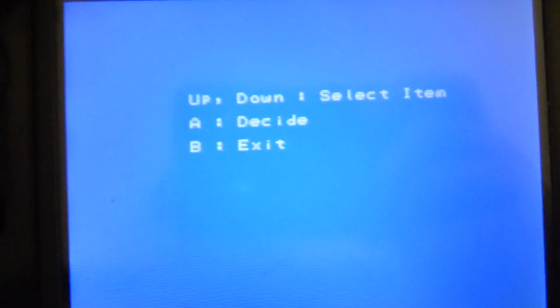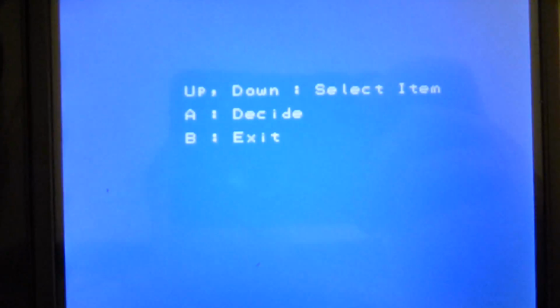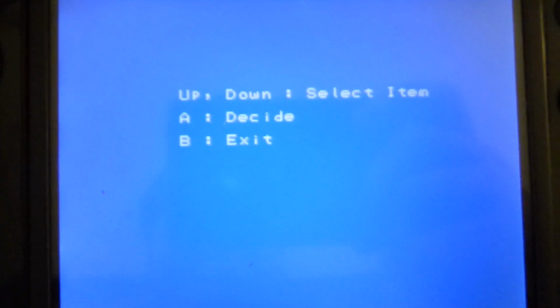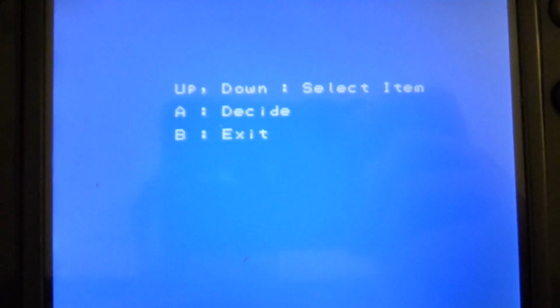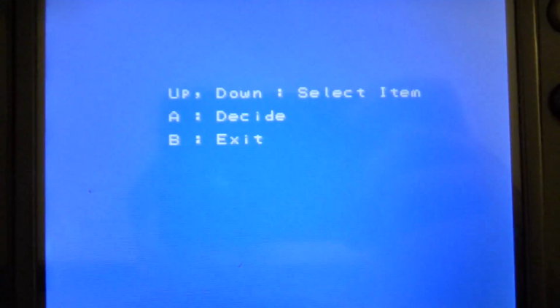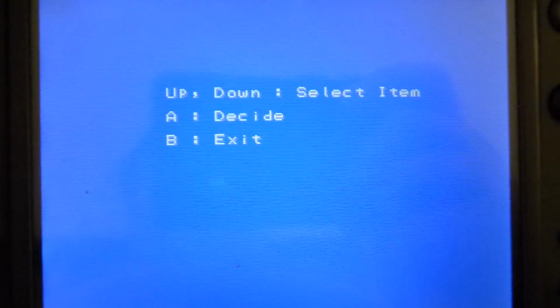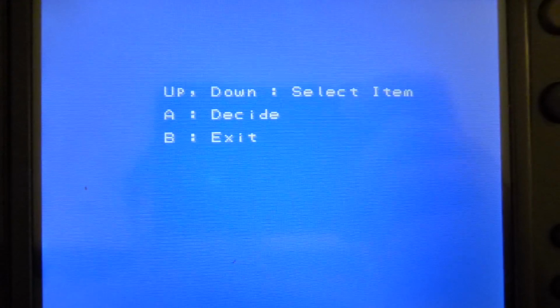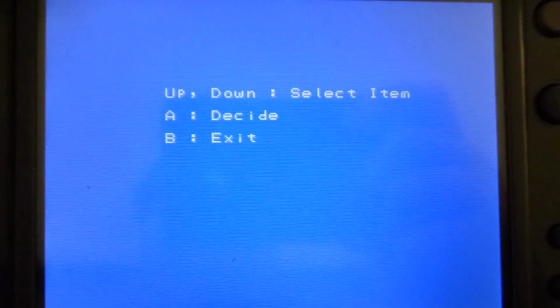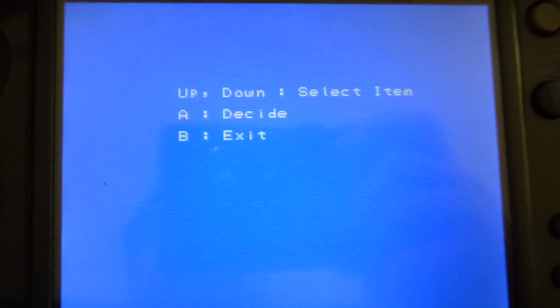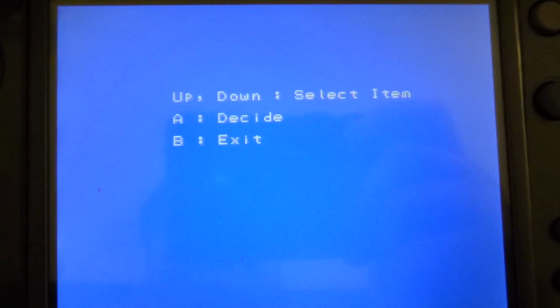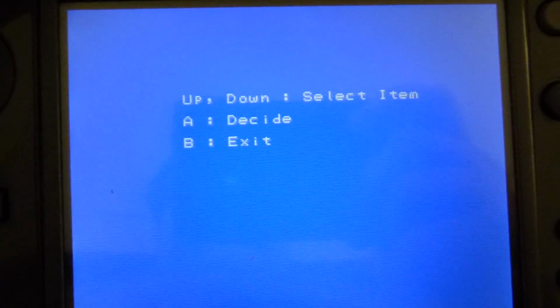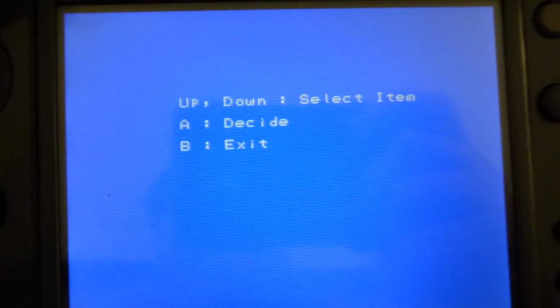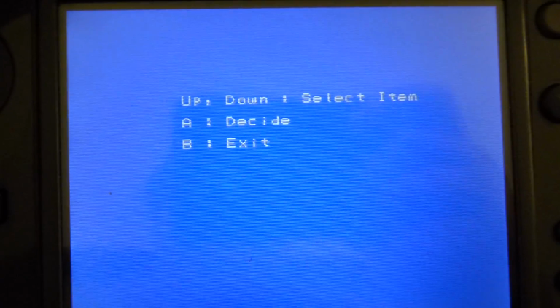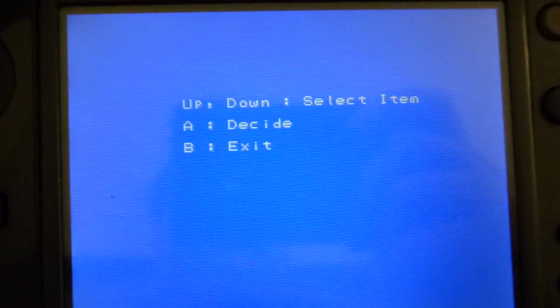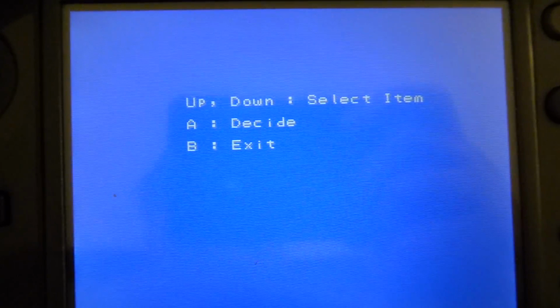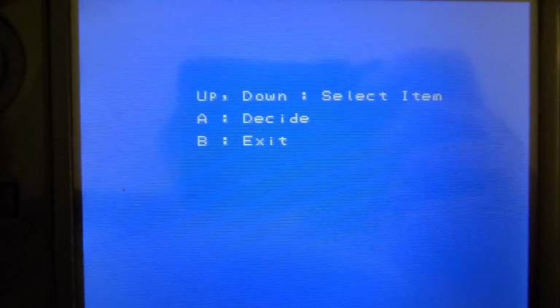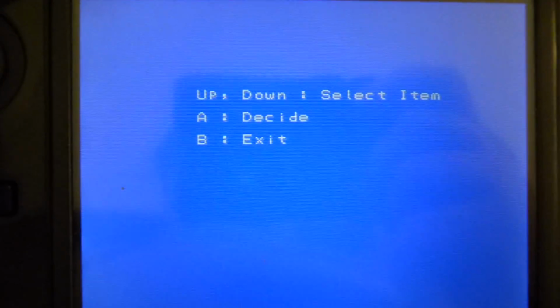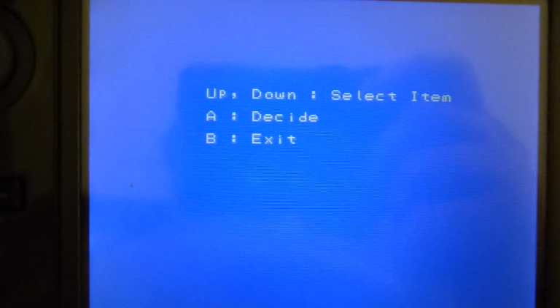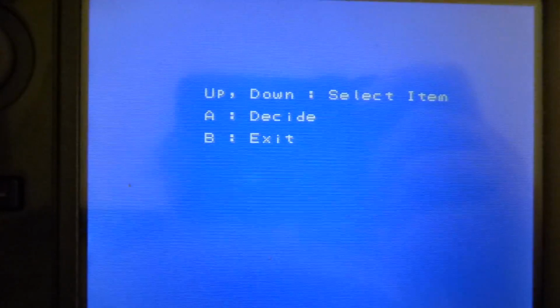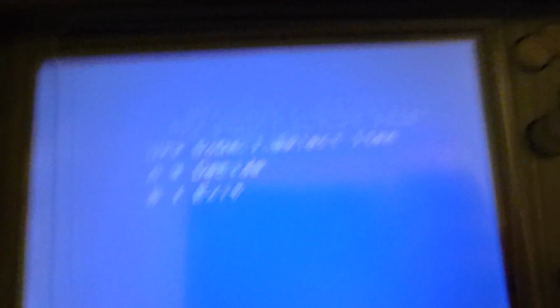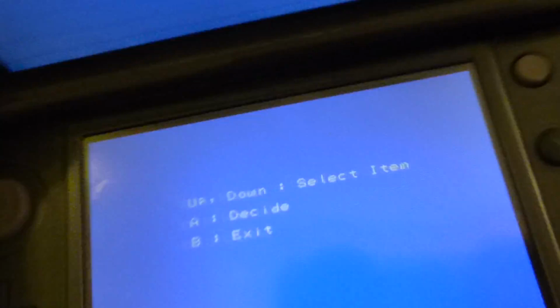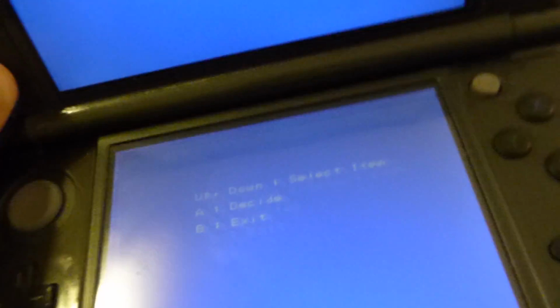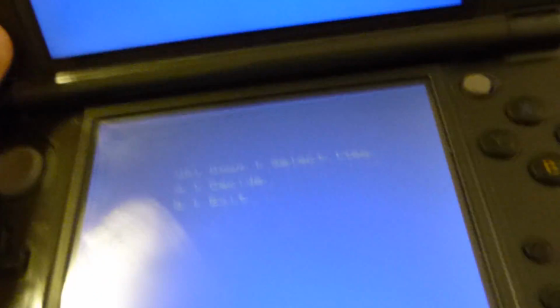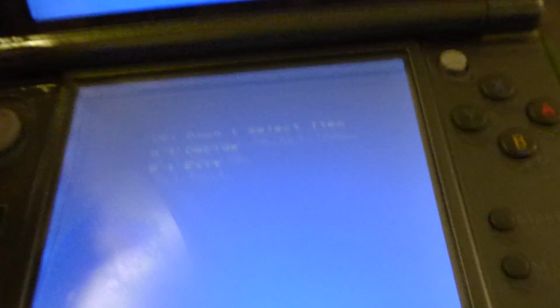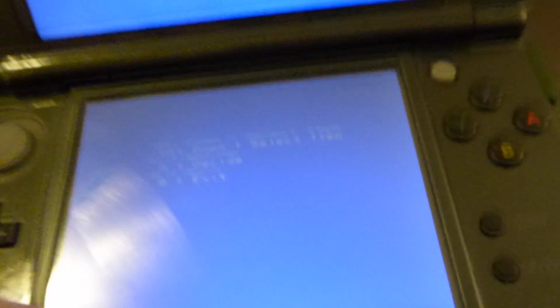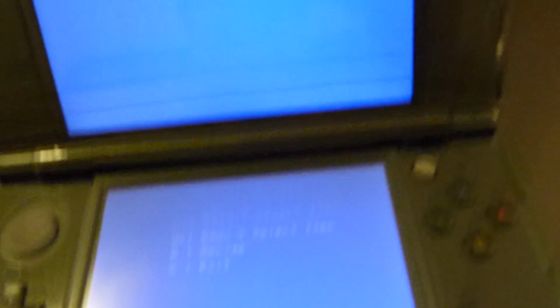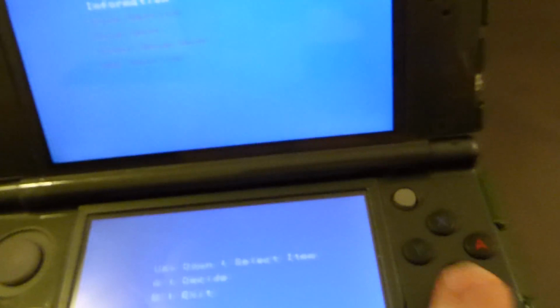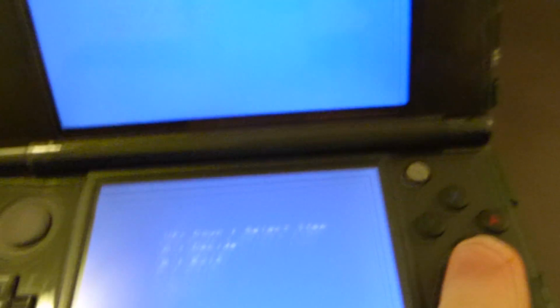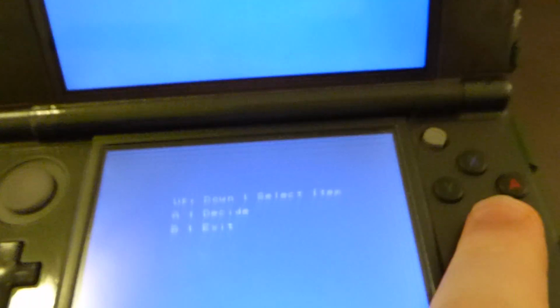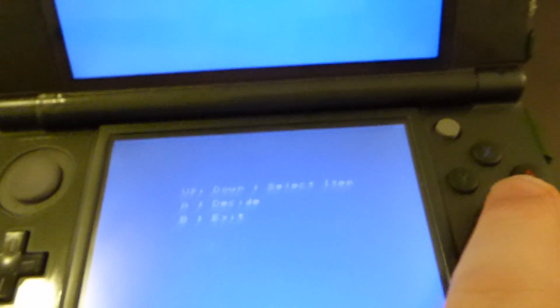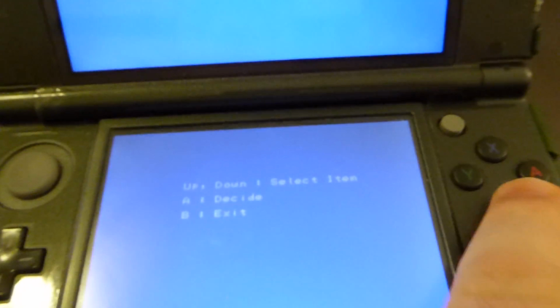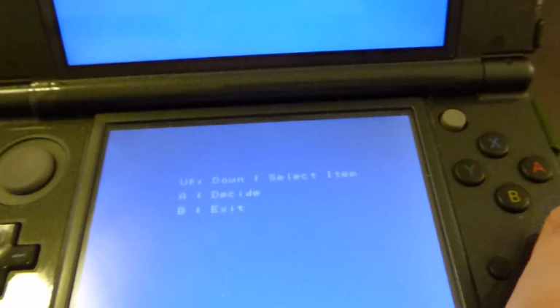It says Up, Down, Select, Item, A: Decide, B: Exit. Let's try if I exit — see what happens.